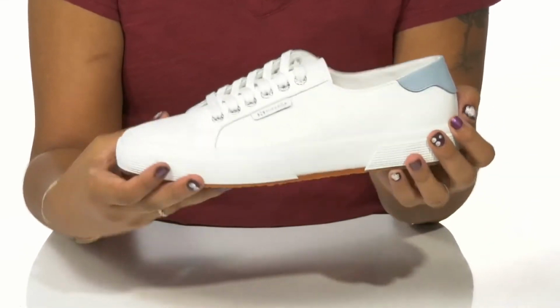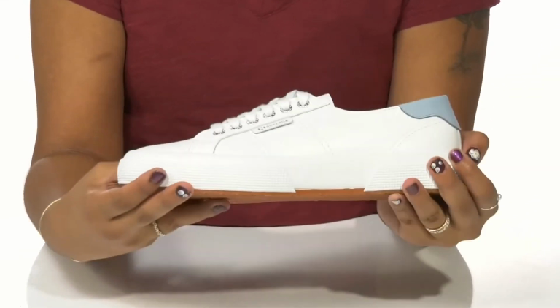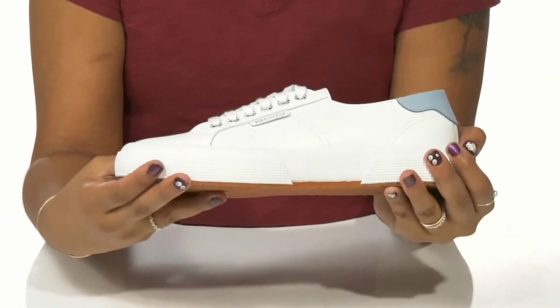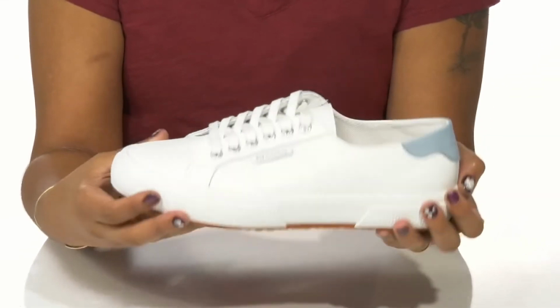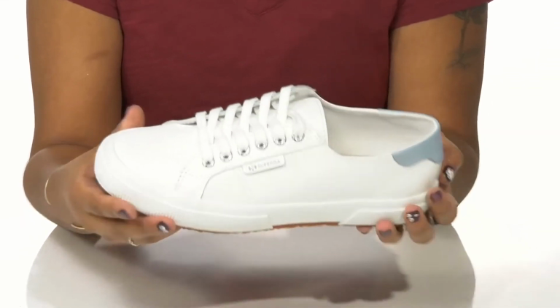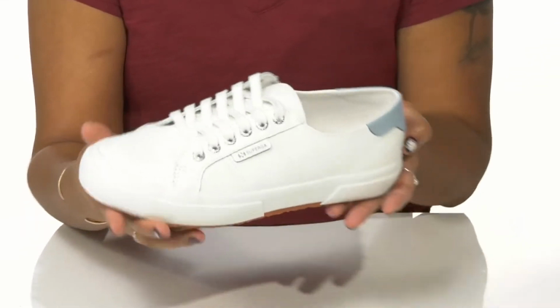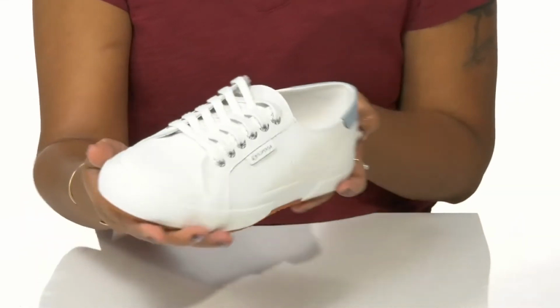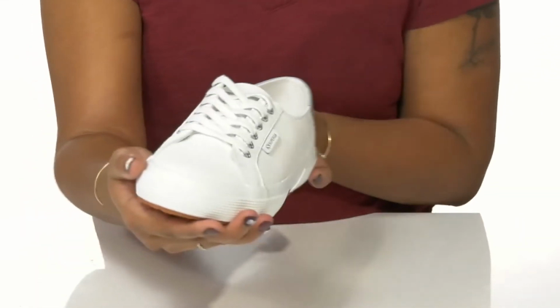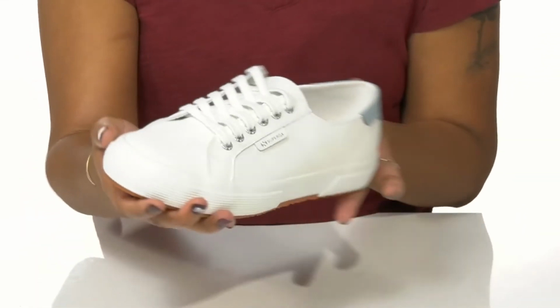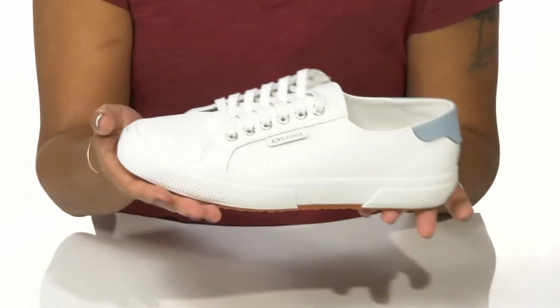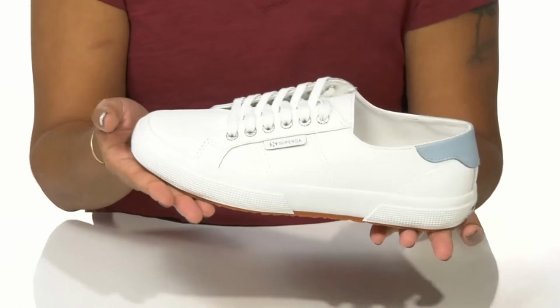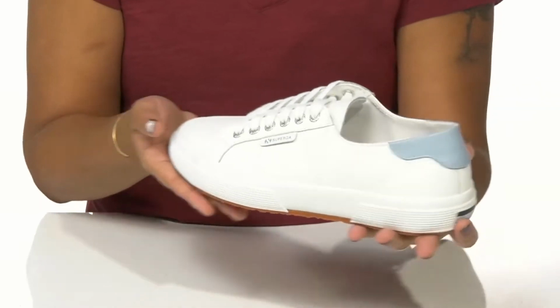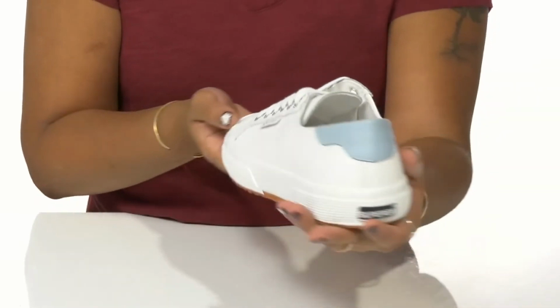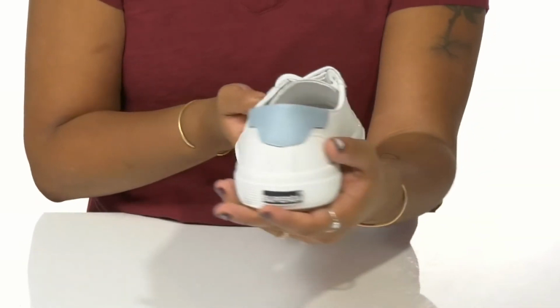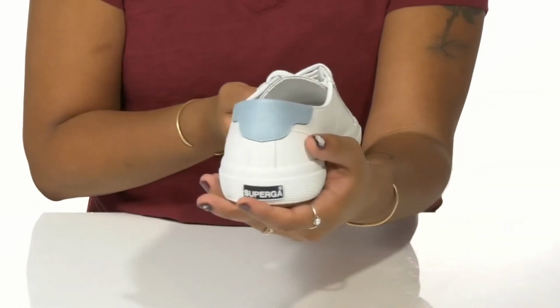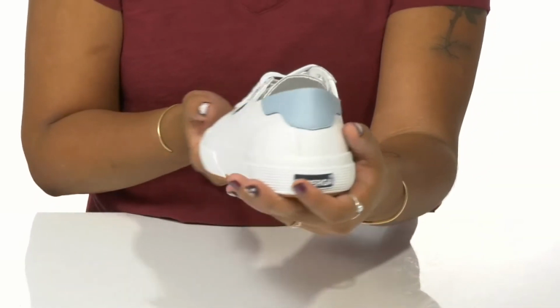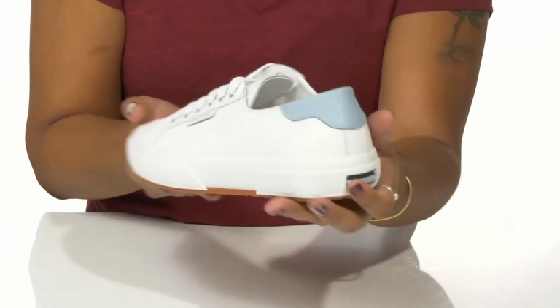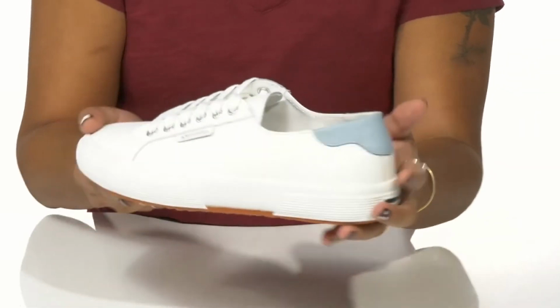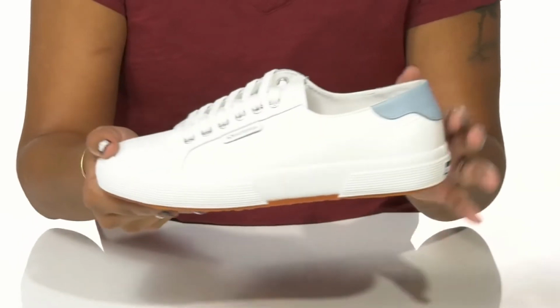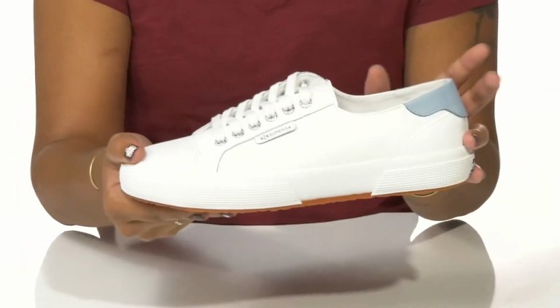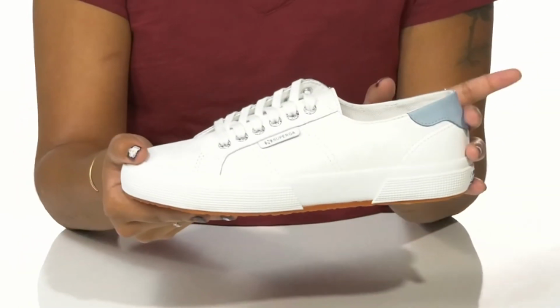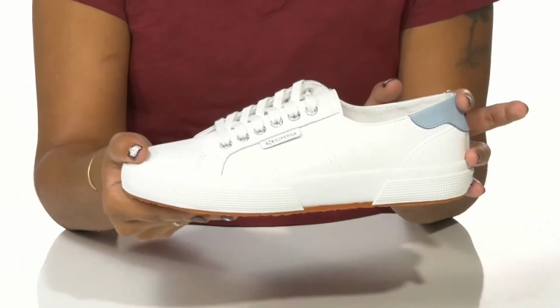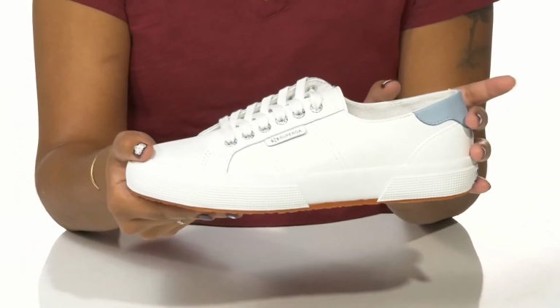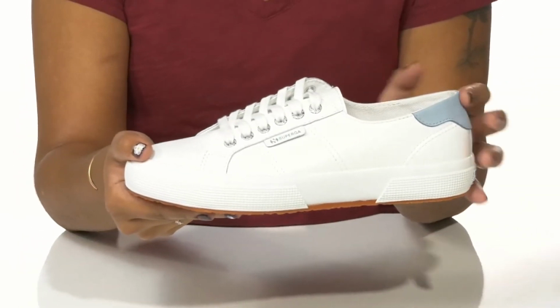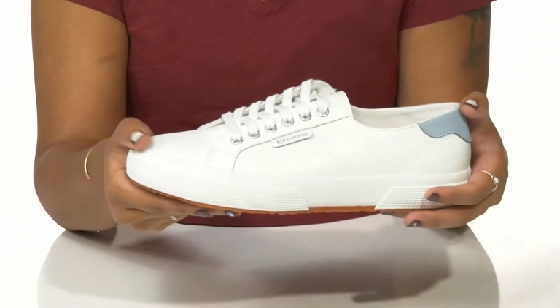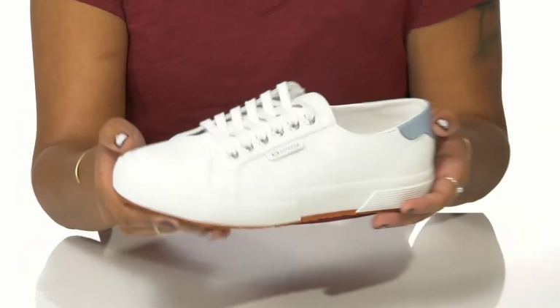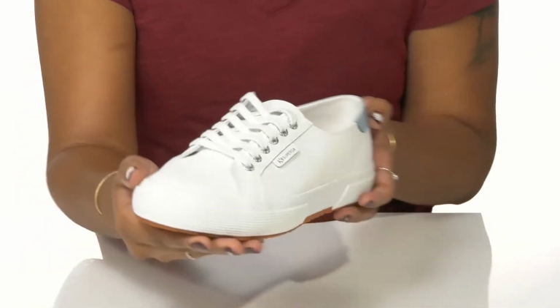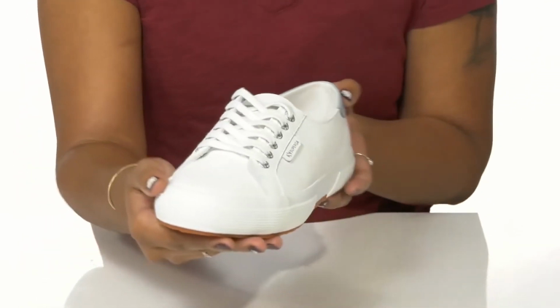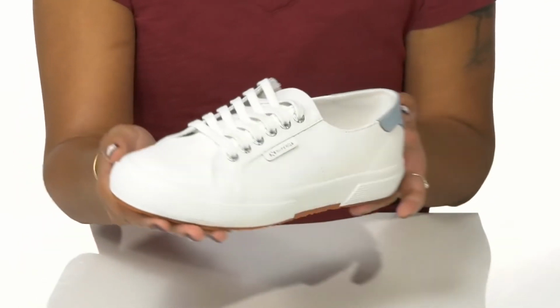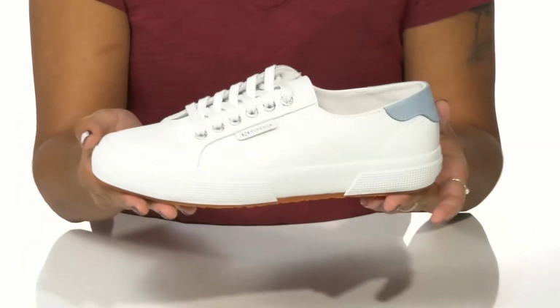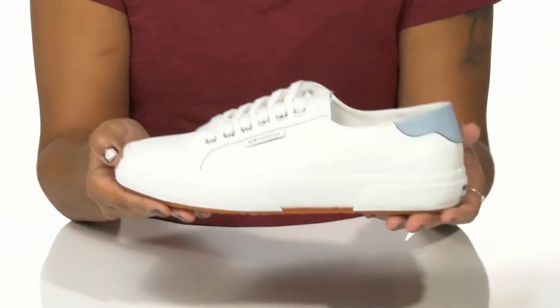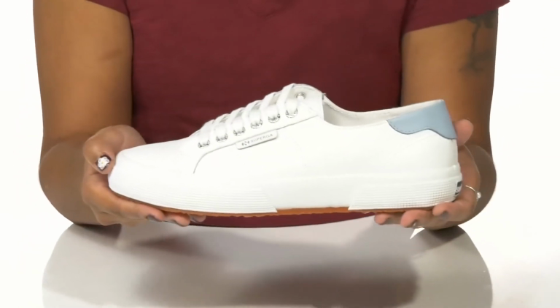You can pair these with any outfit, but I'd wear them with a really beautiful top that matches the contrast and some nice shorts.